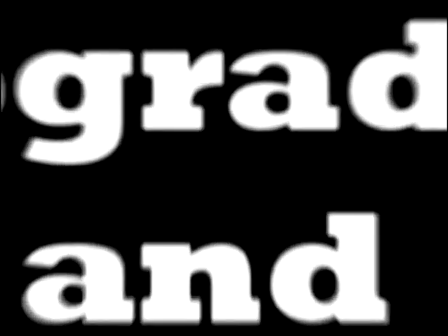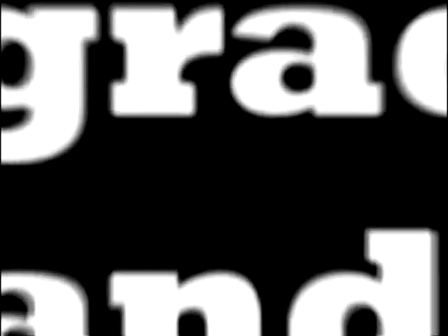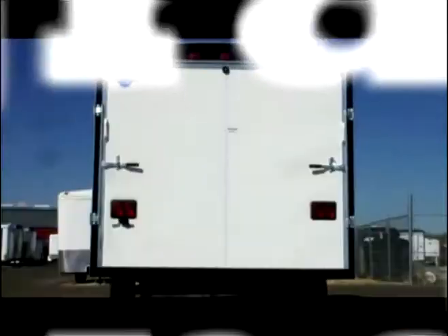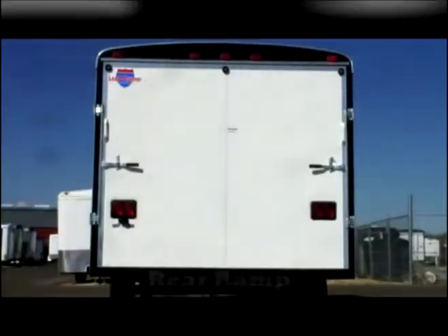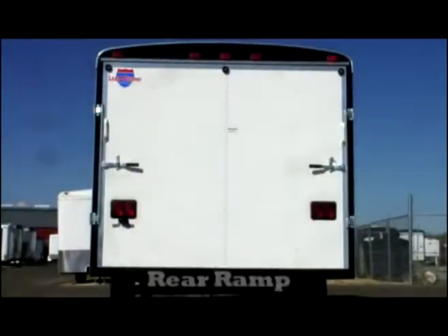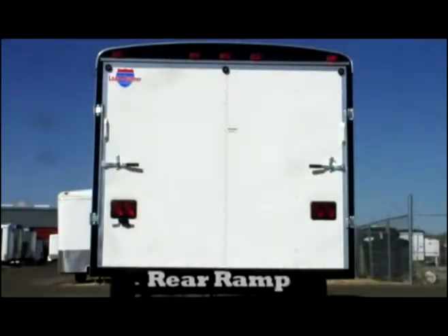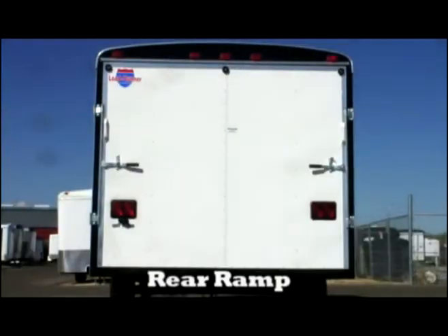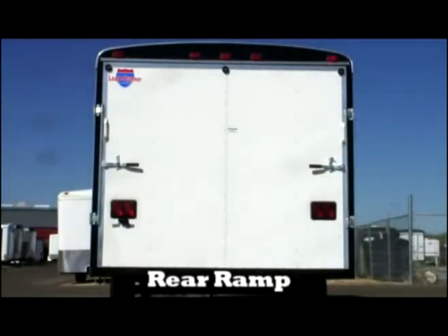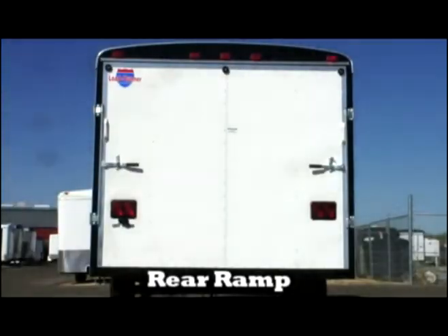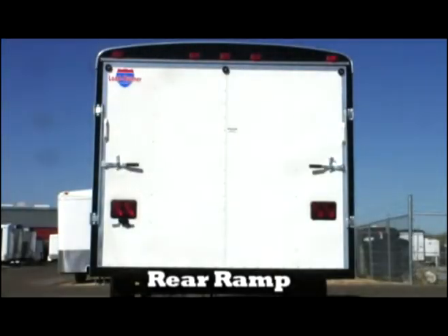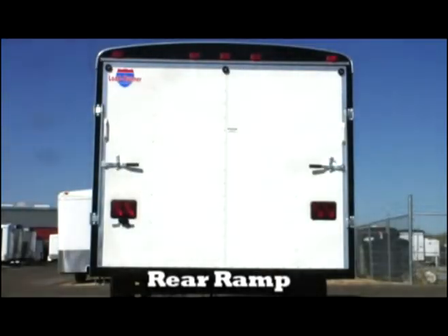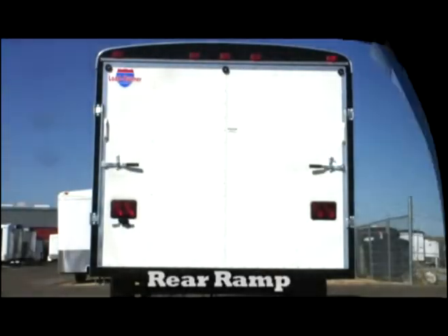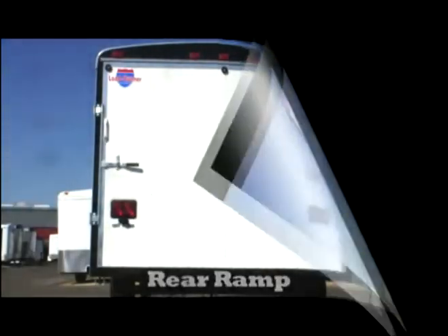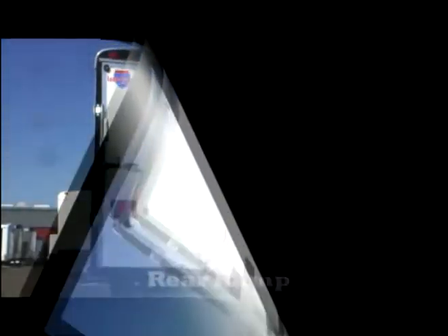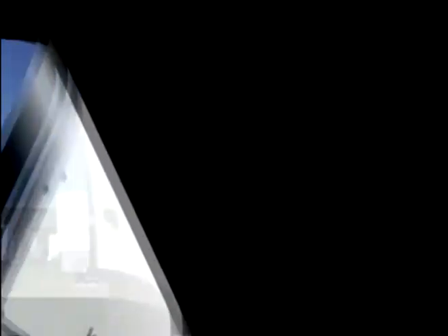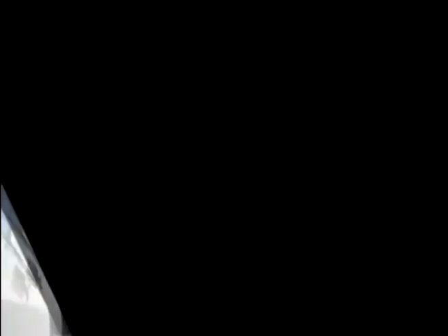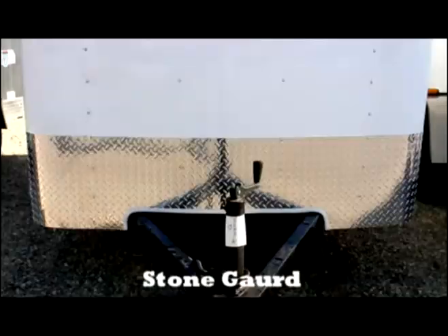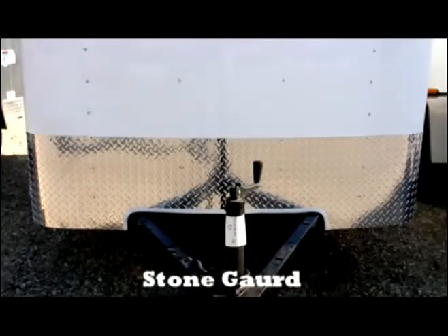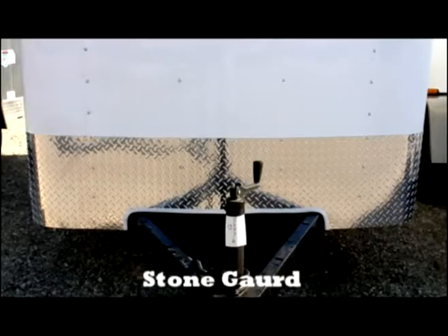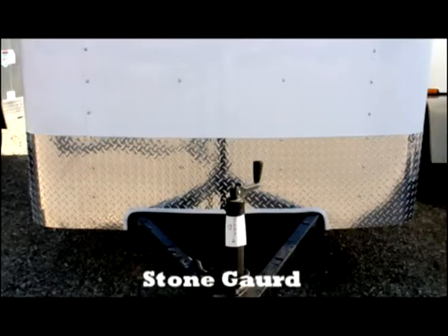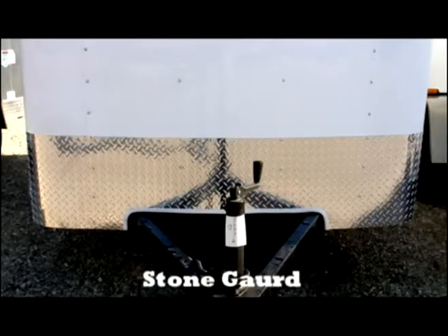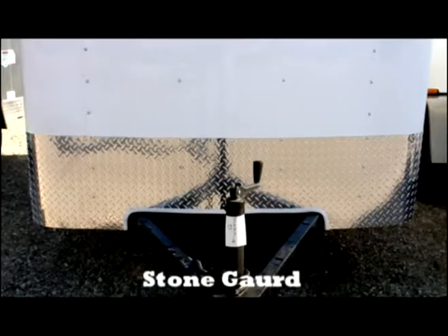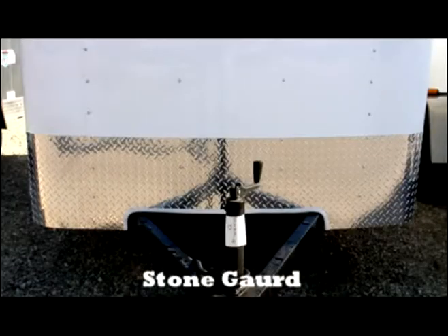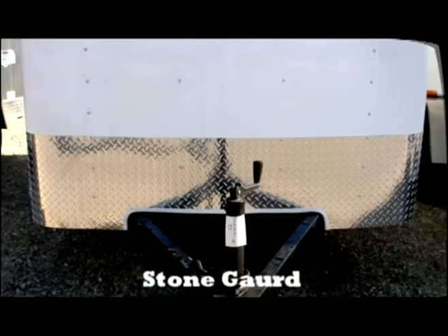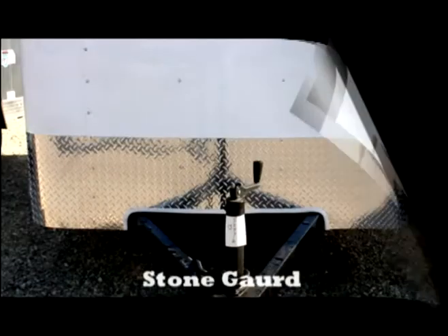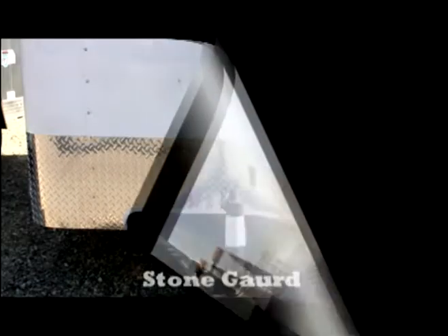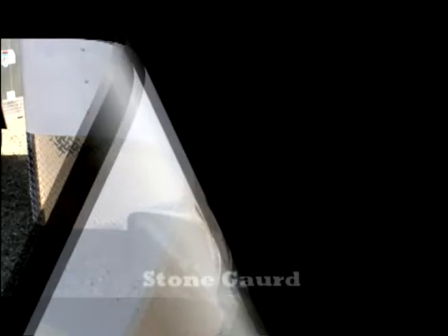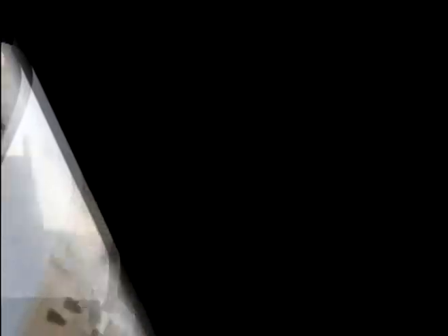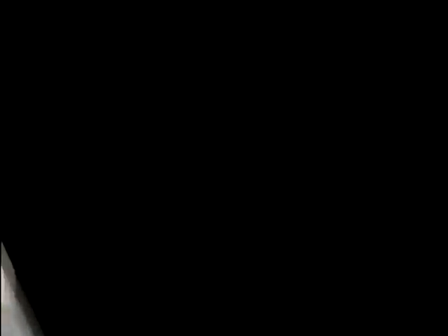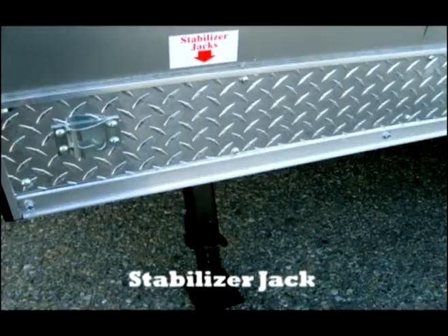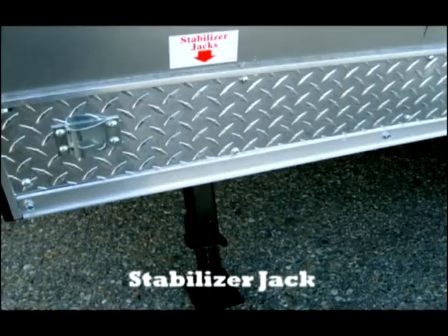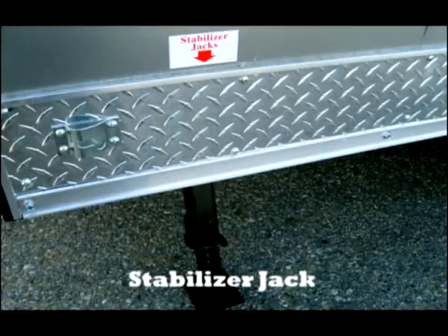Interstate offers a variety of upgrades and options.